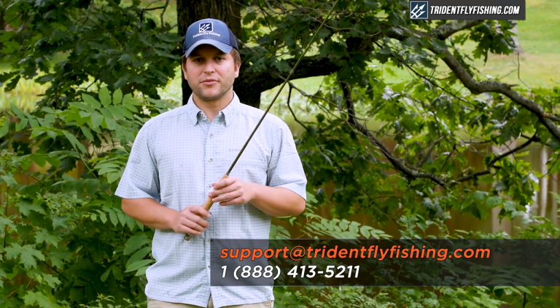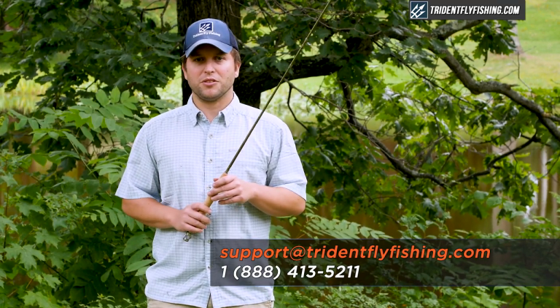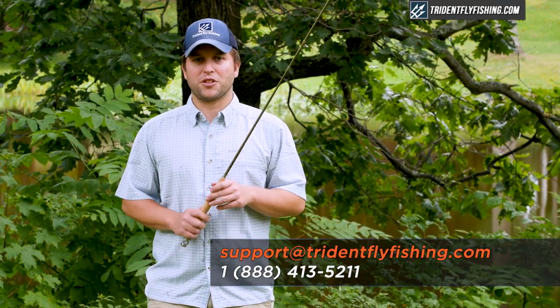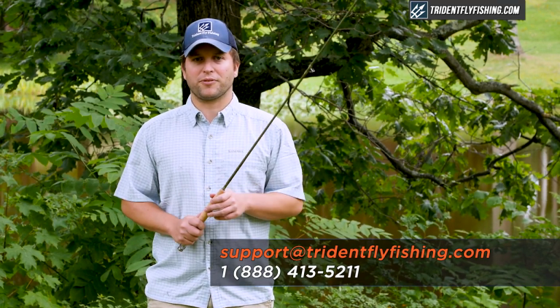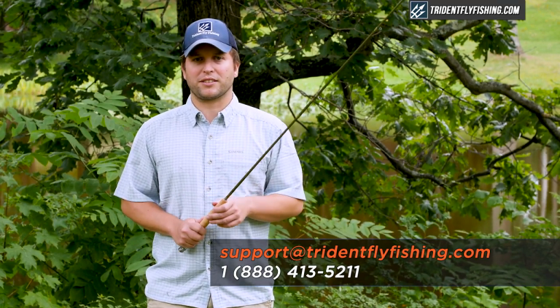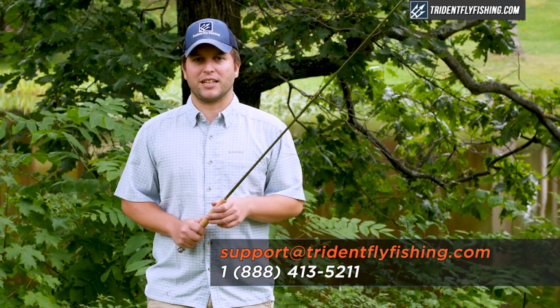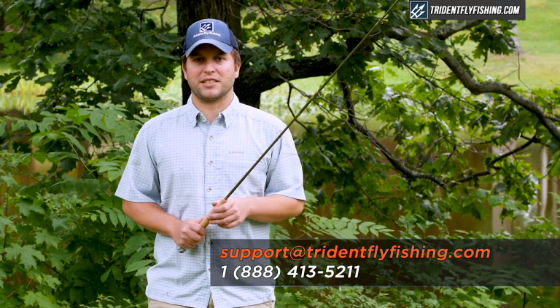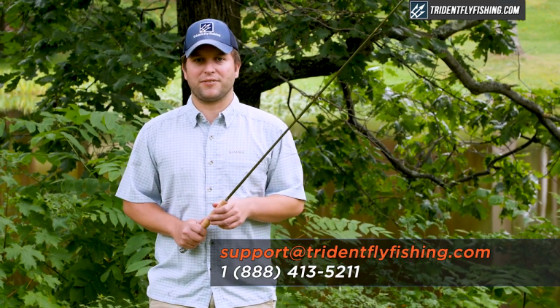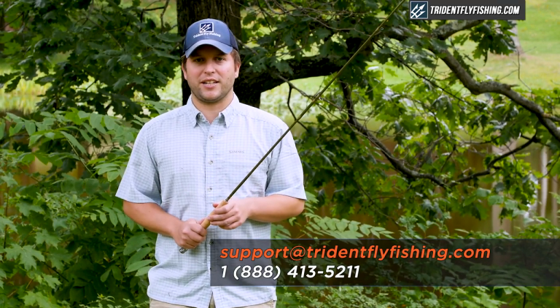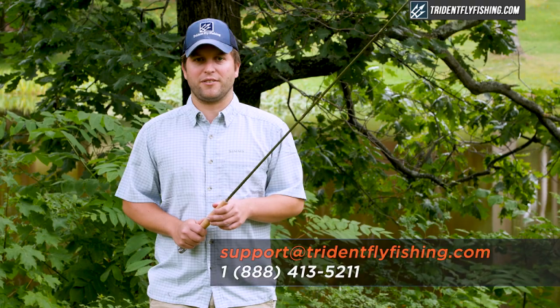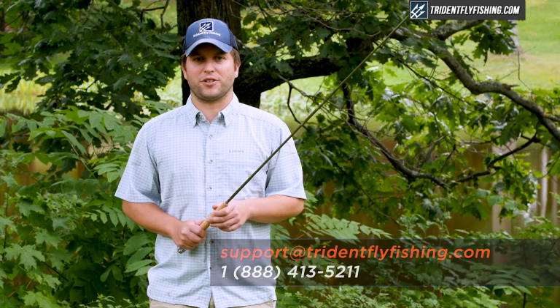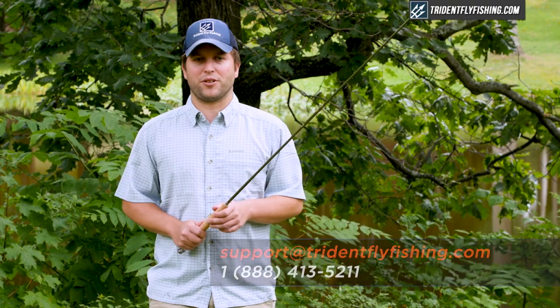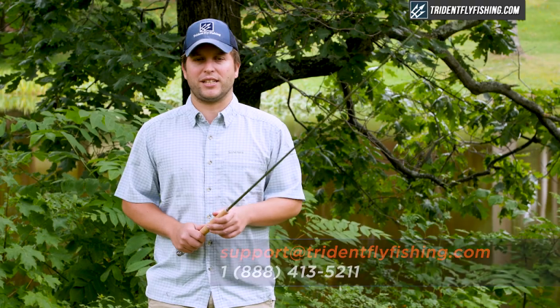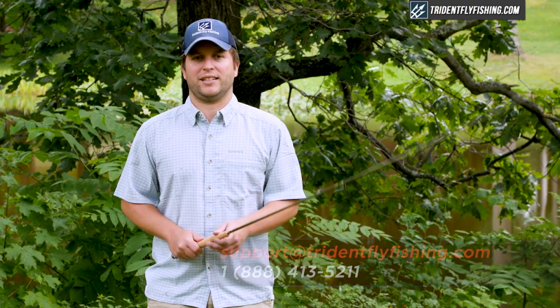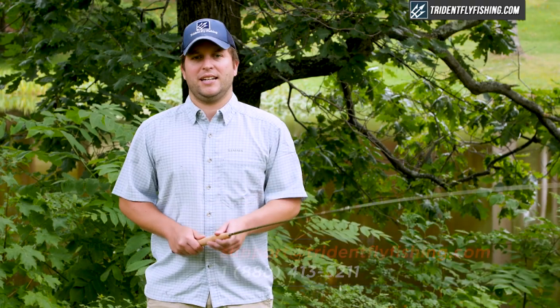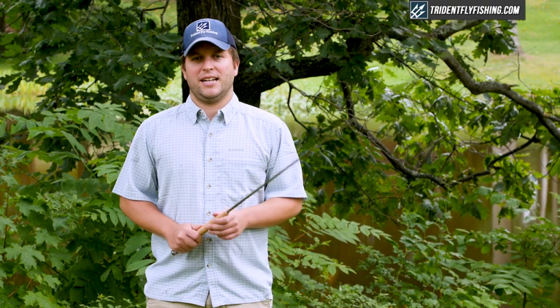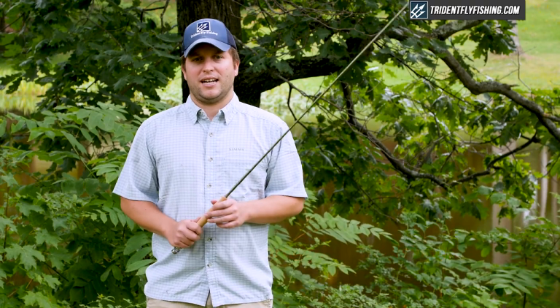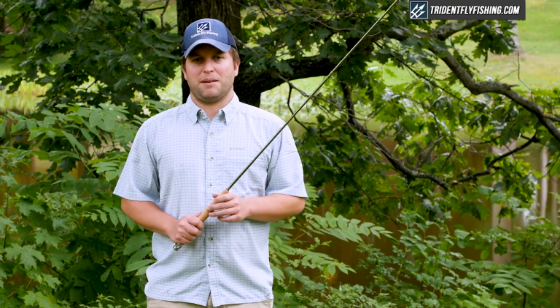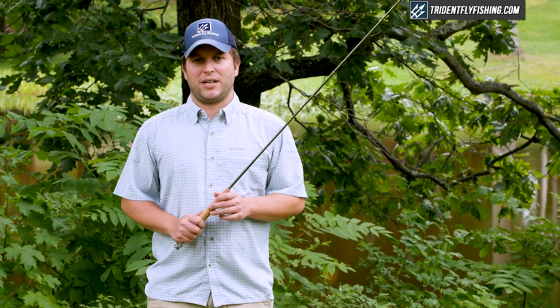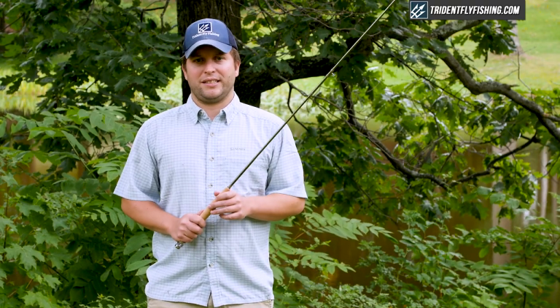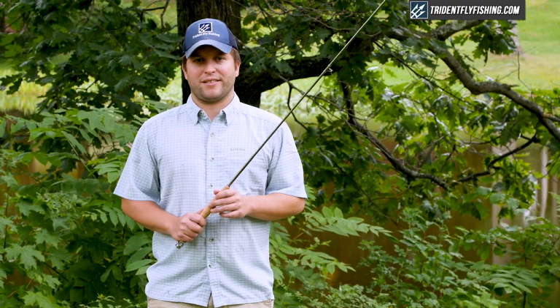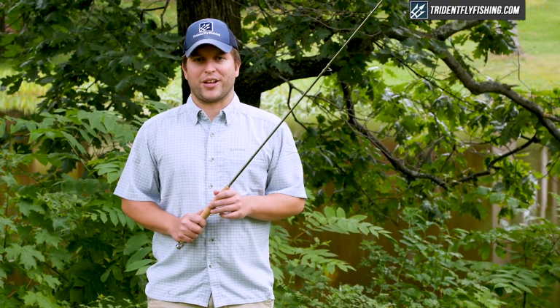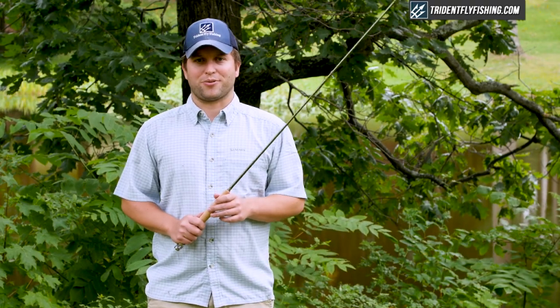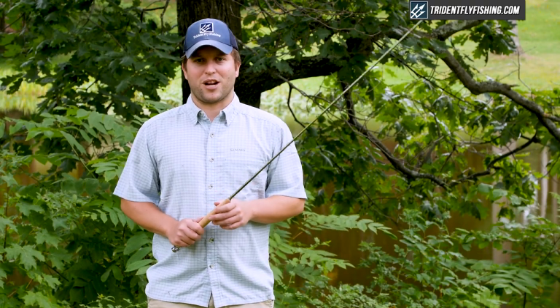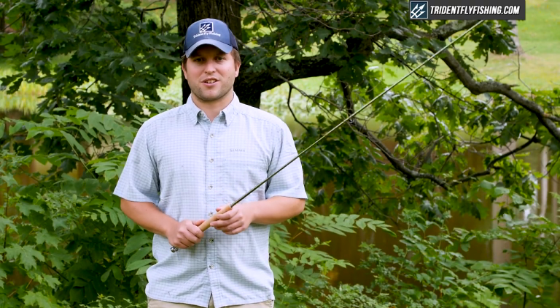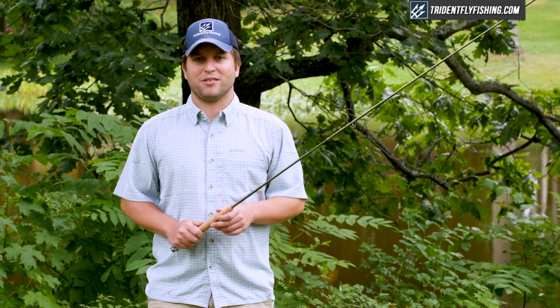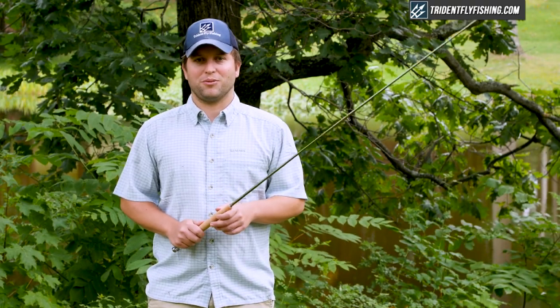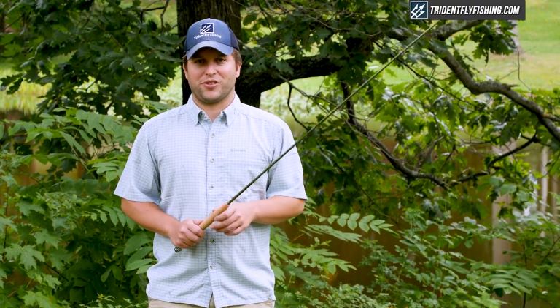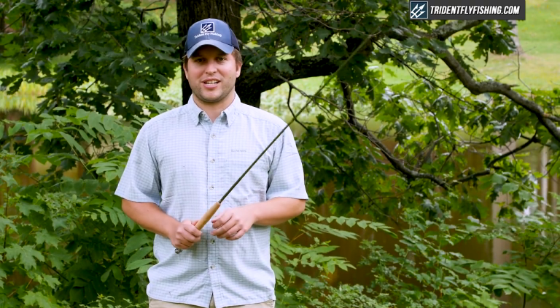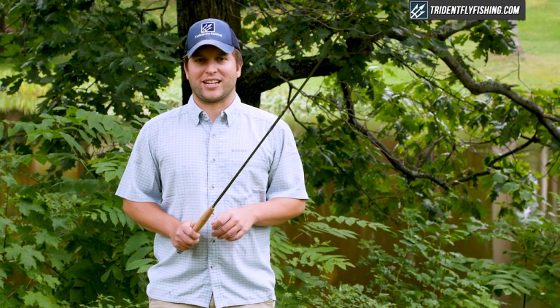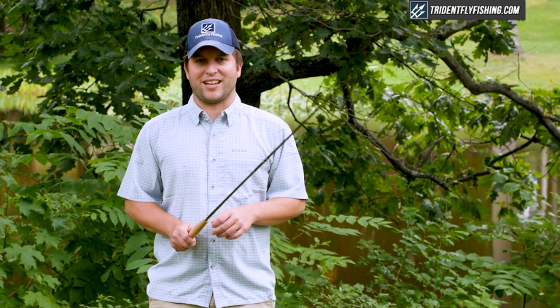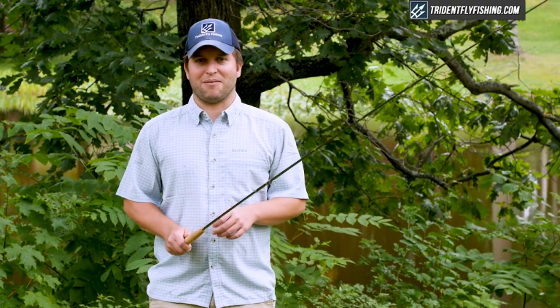Don't forget to like this video if you enjoyed it. I'm Ben — thanks for watching, we'll see you next time.